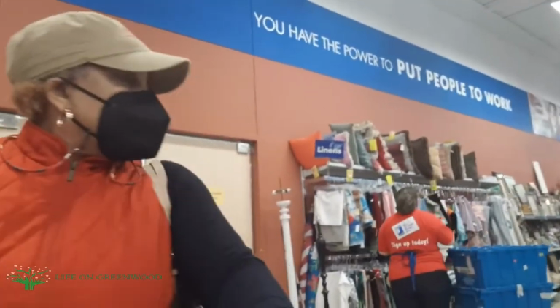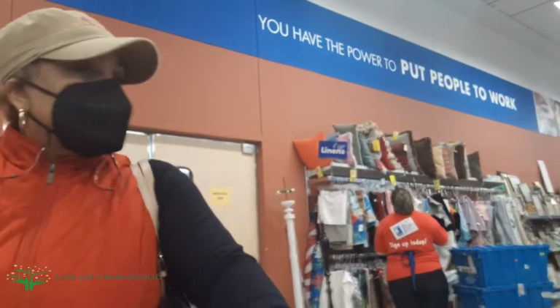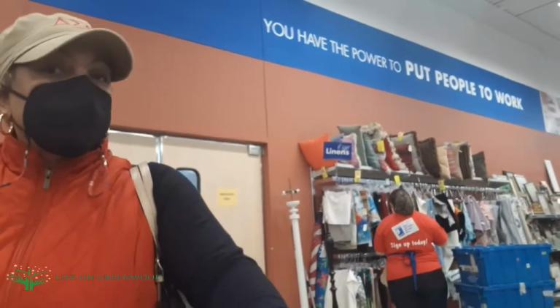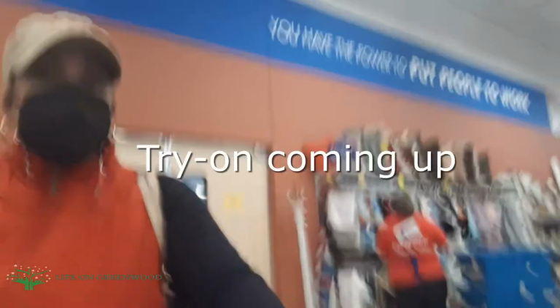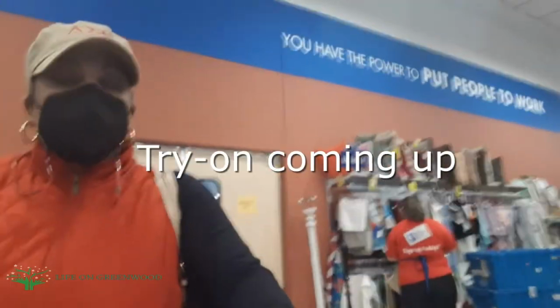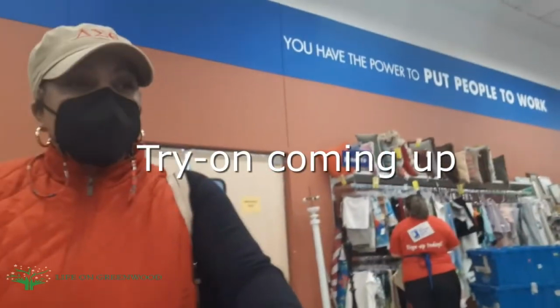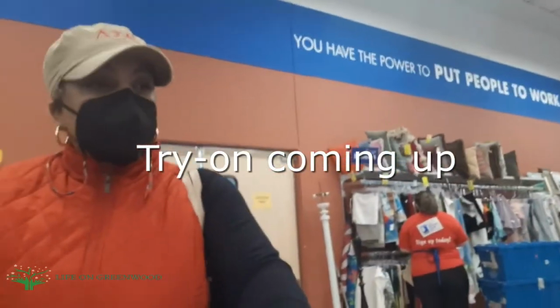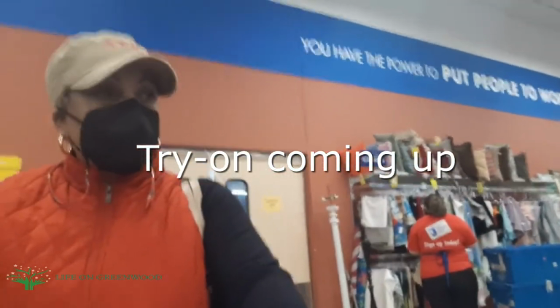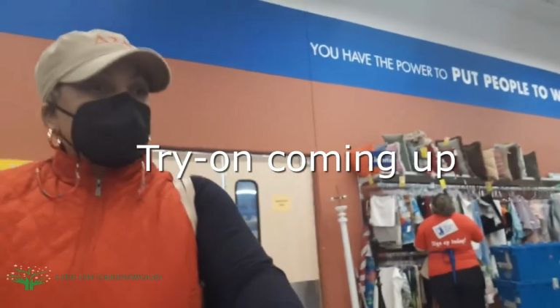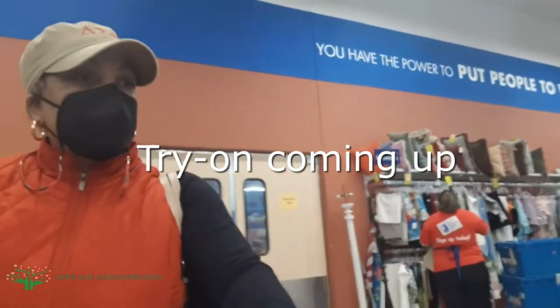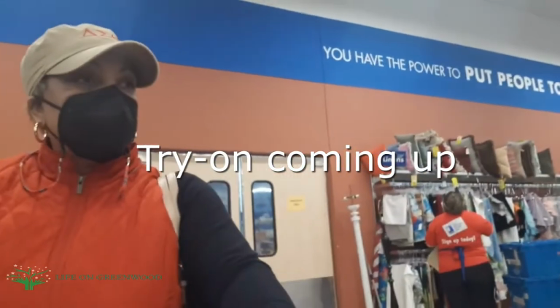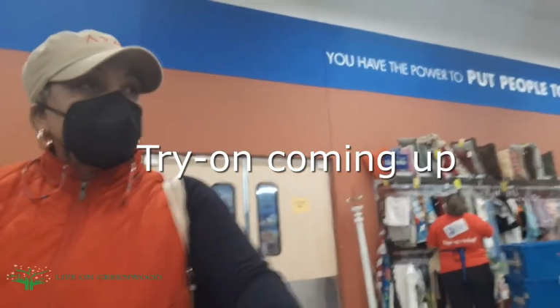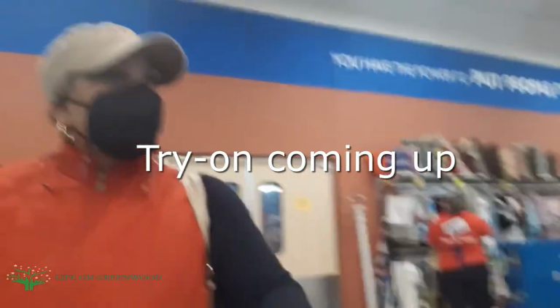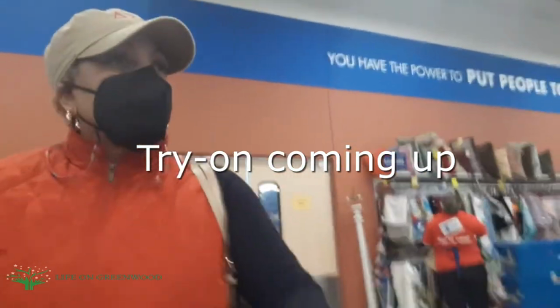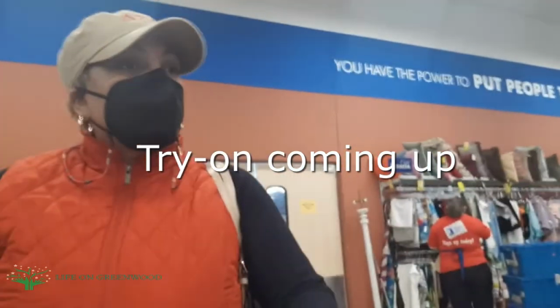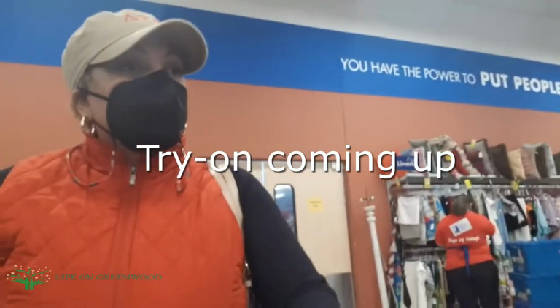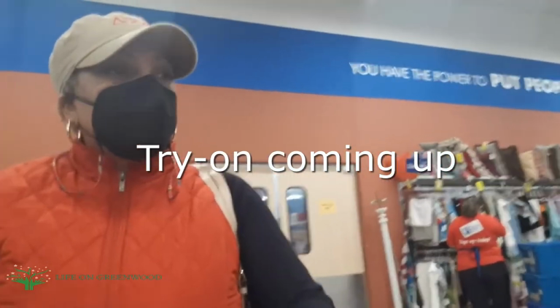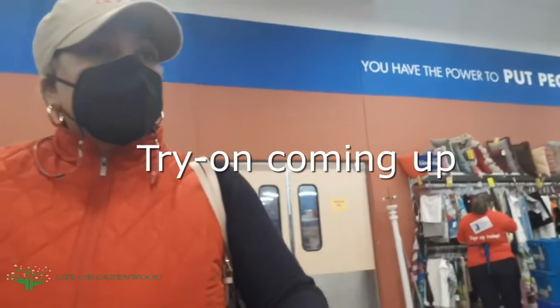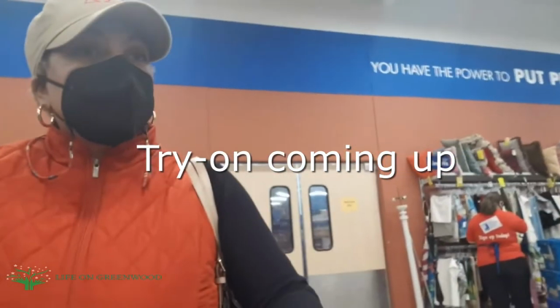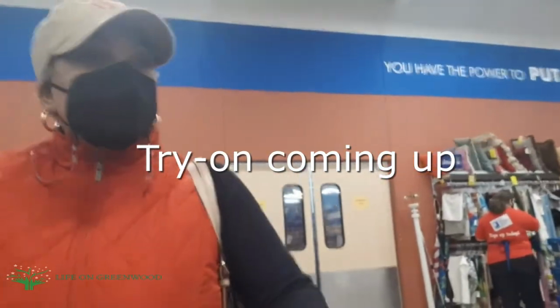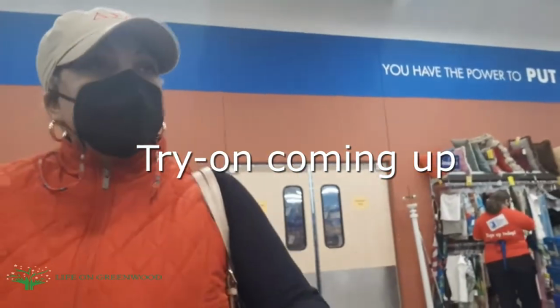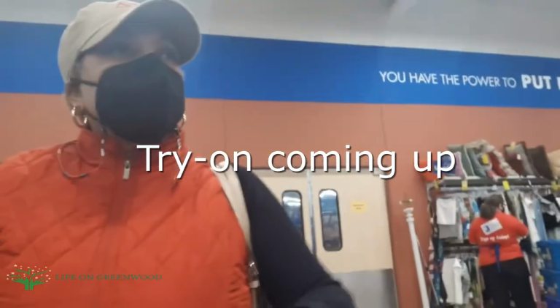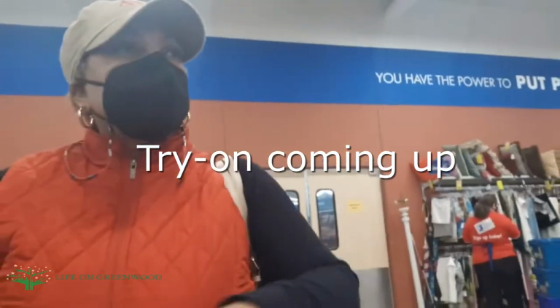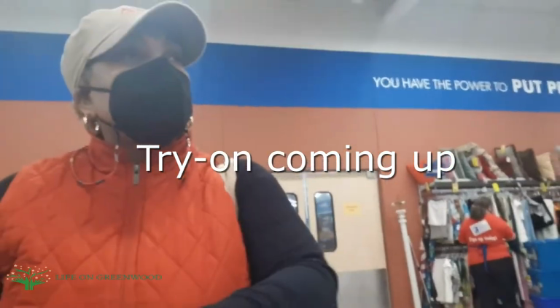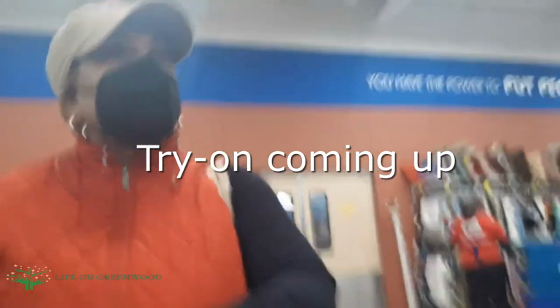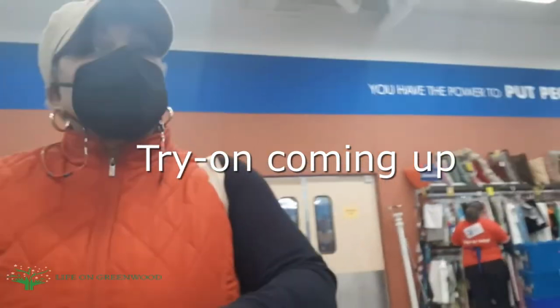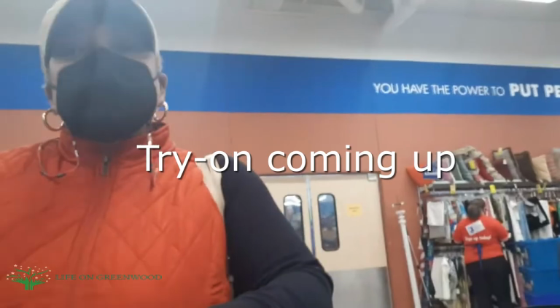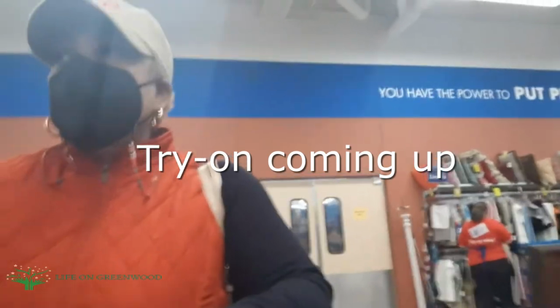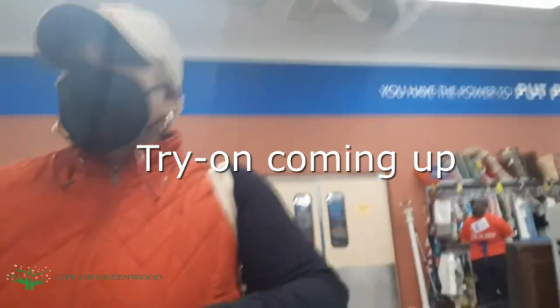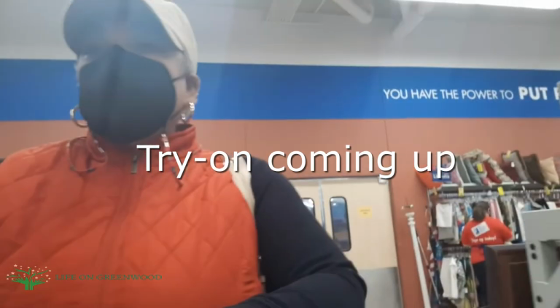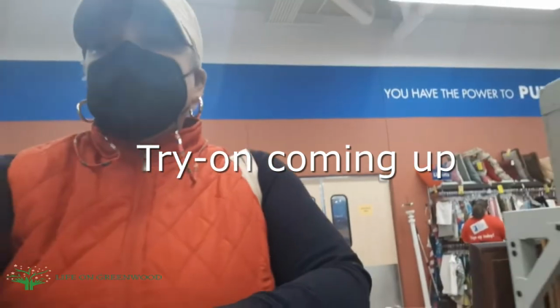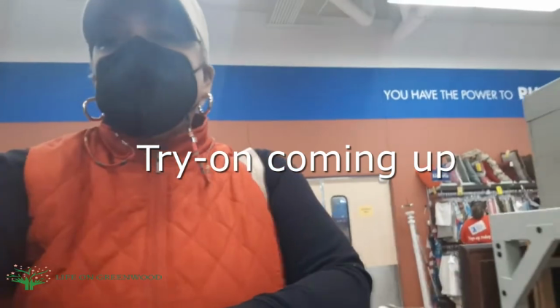So stick around for the haul and the try-on — I'll be right back with that. Thanks guys!